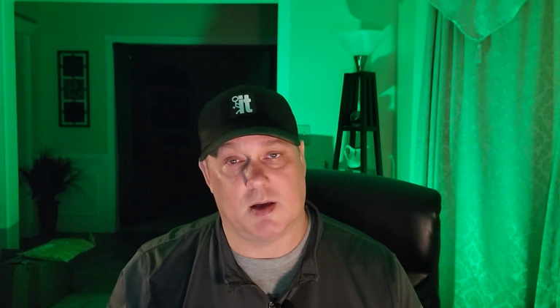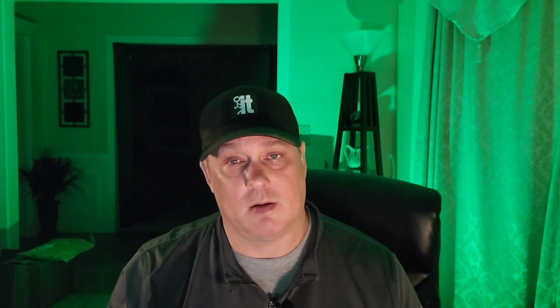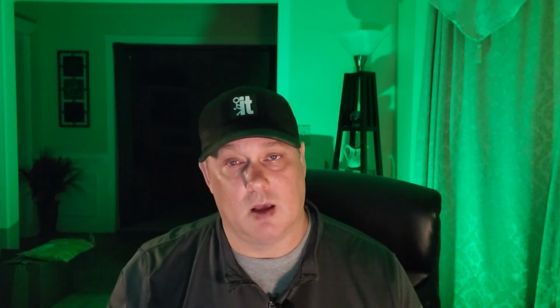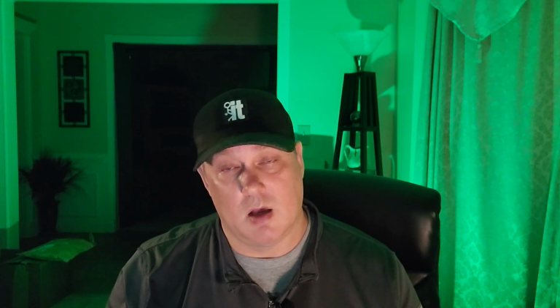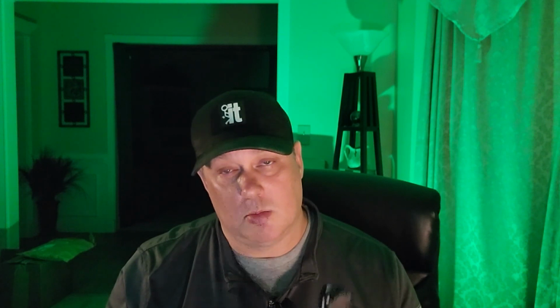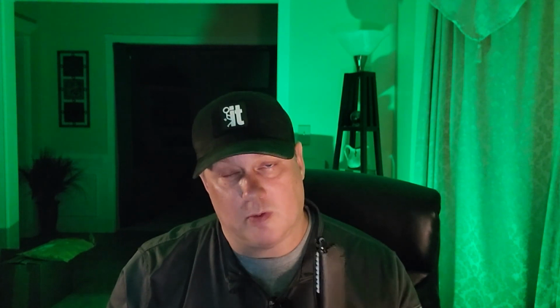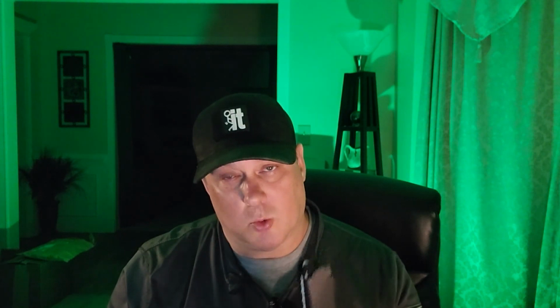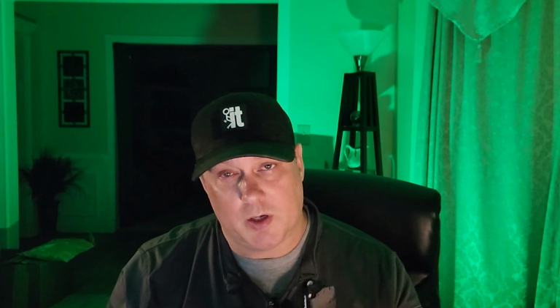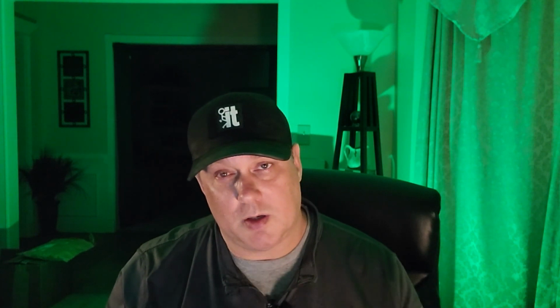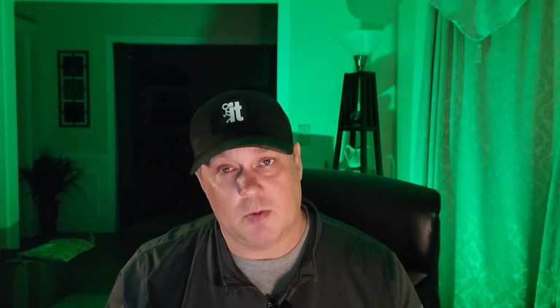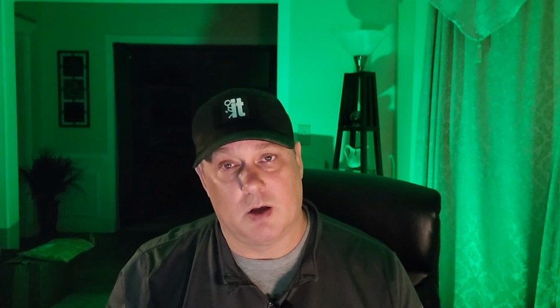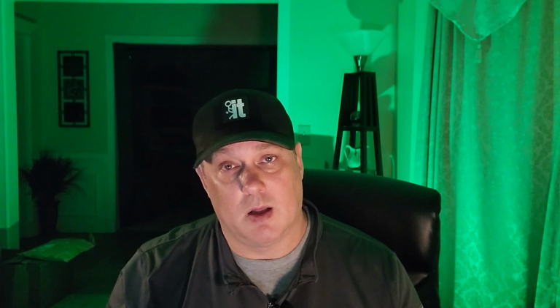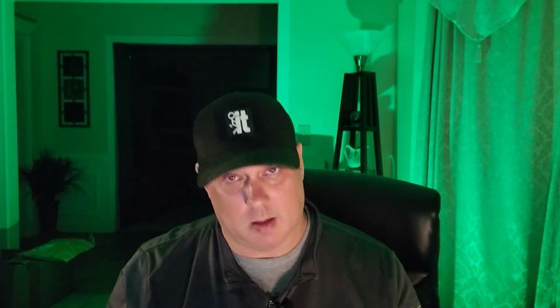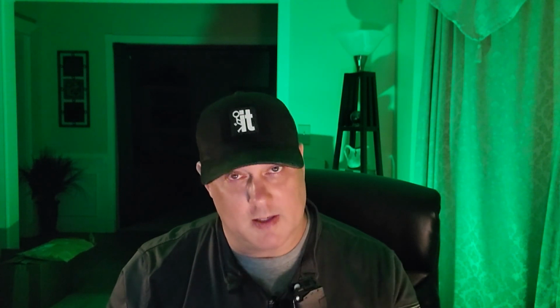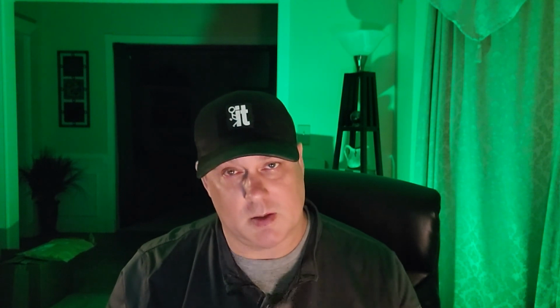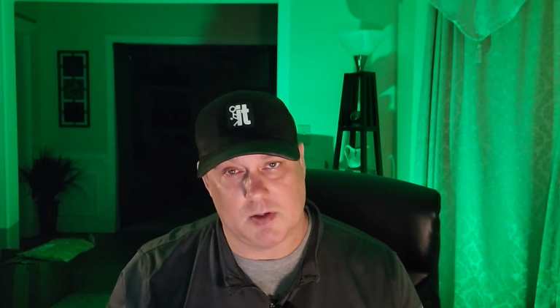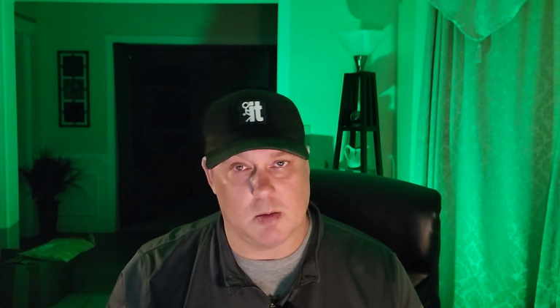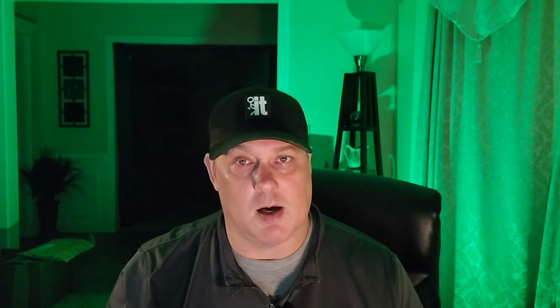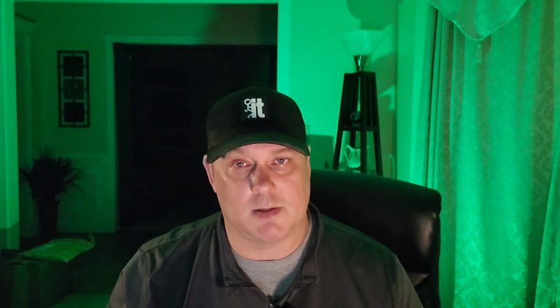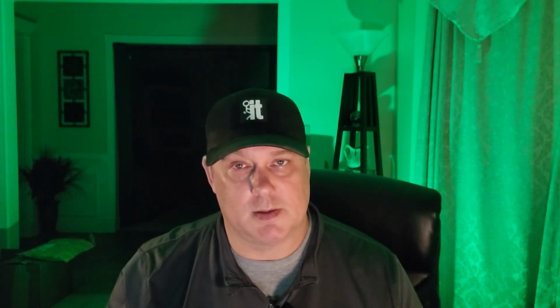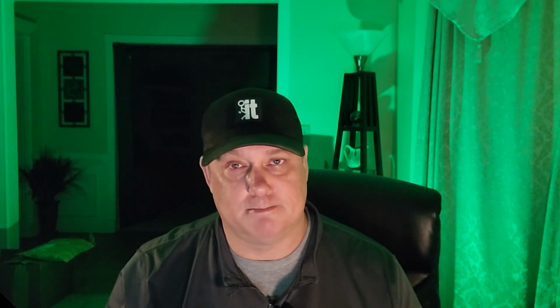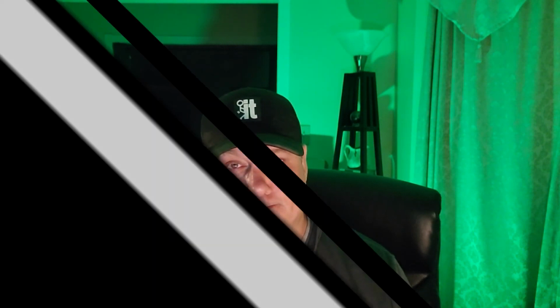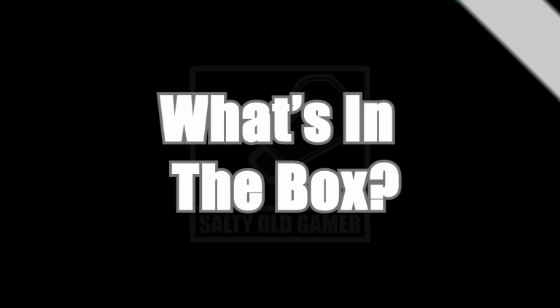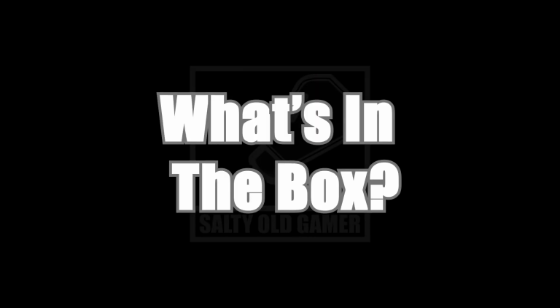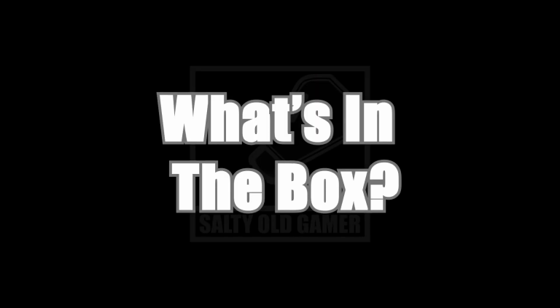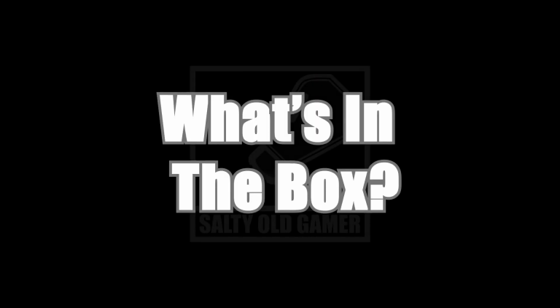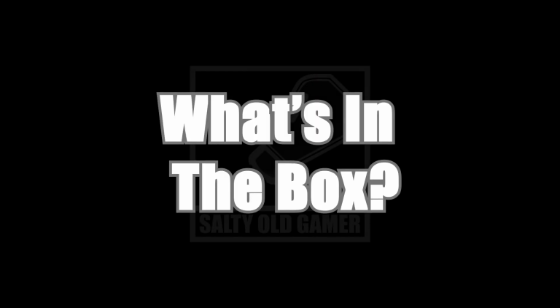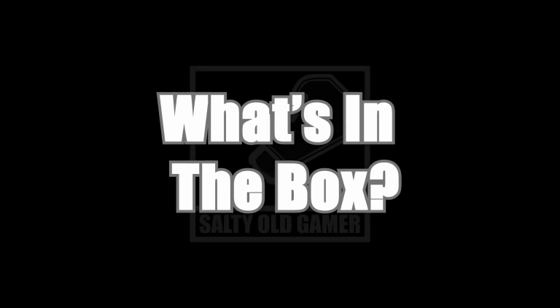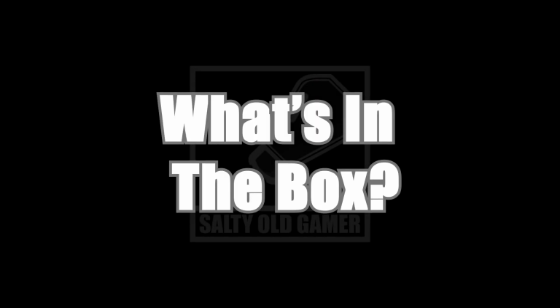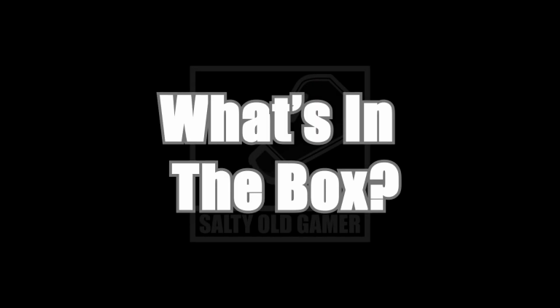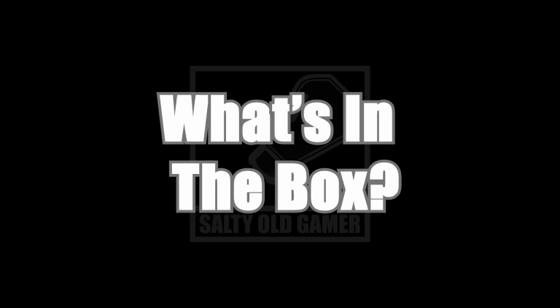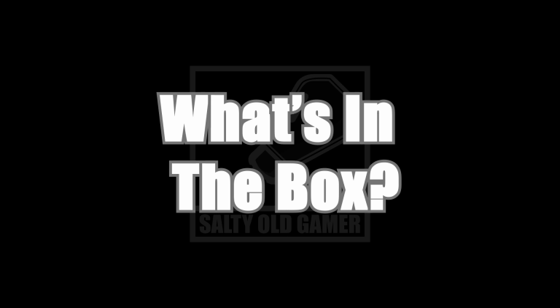But before we do, let's see what's in the box!